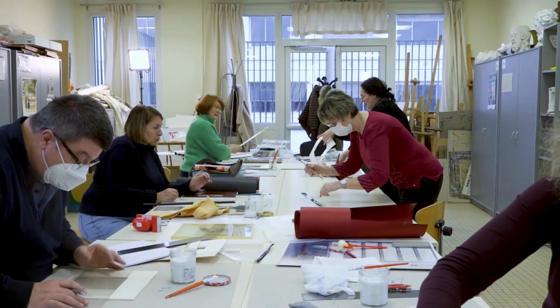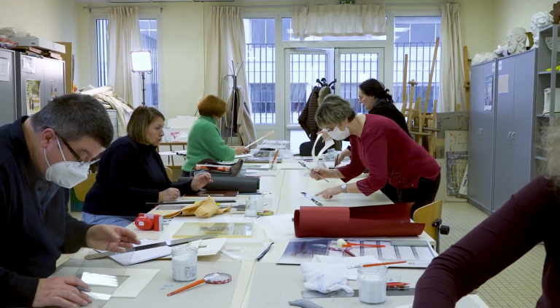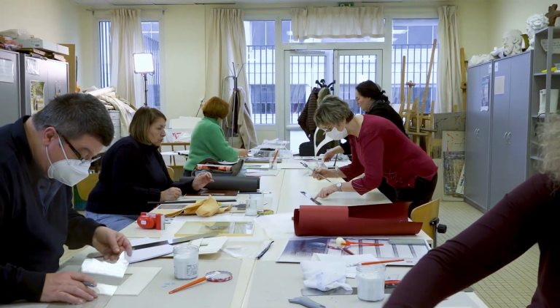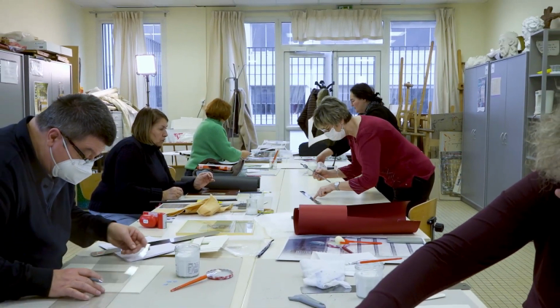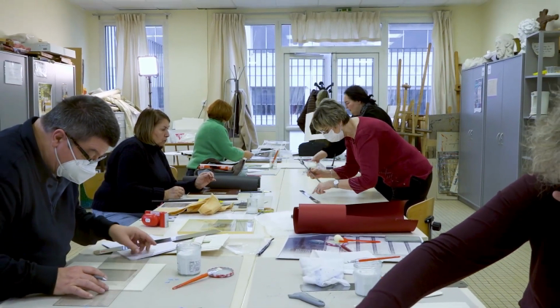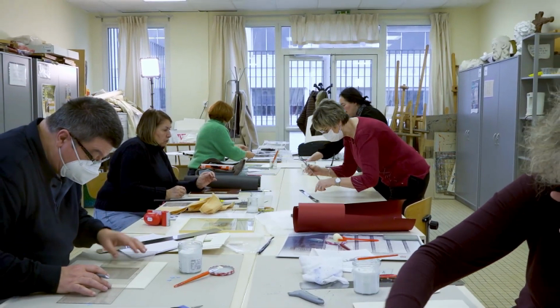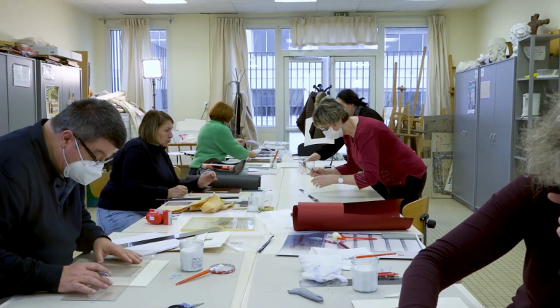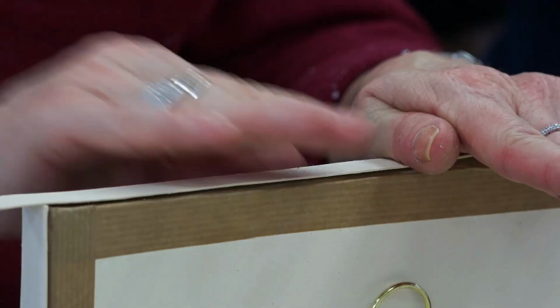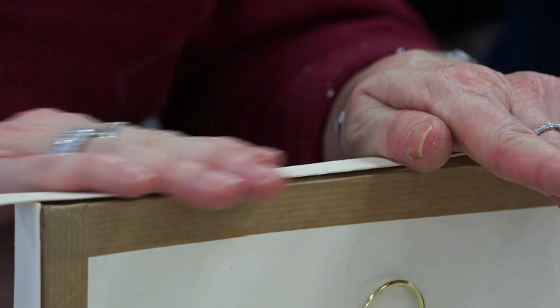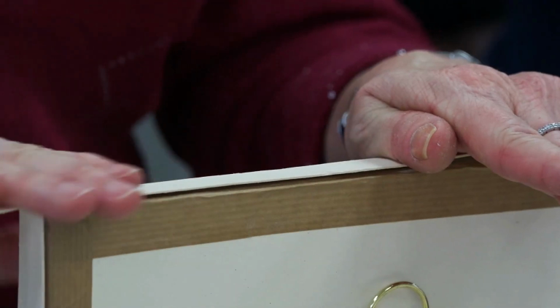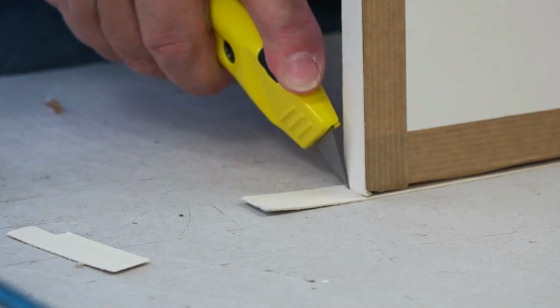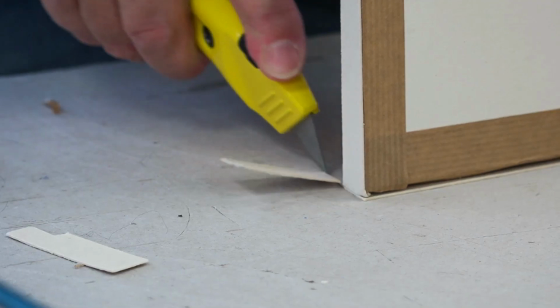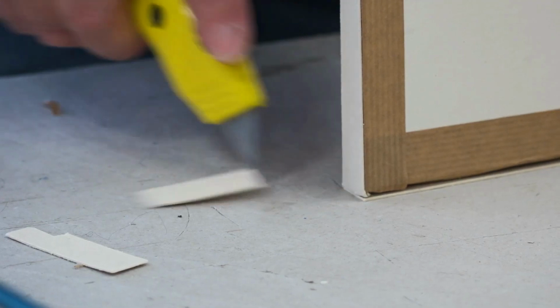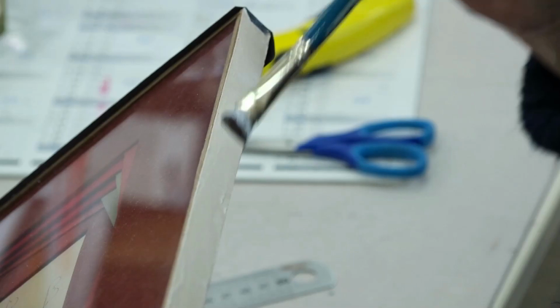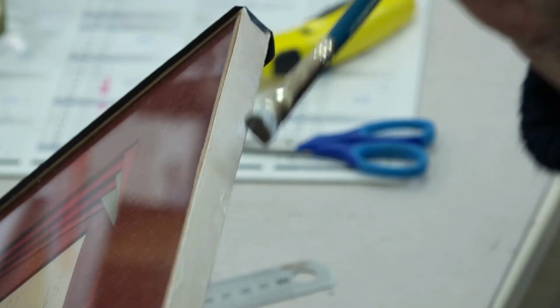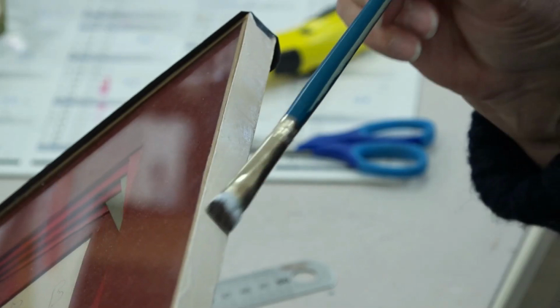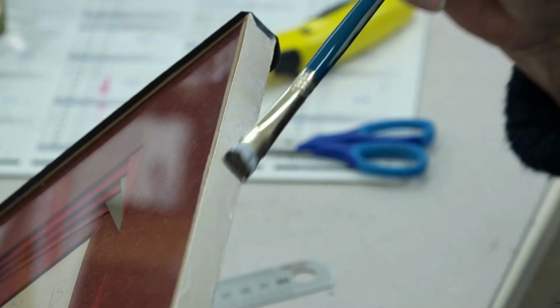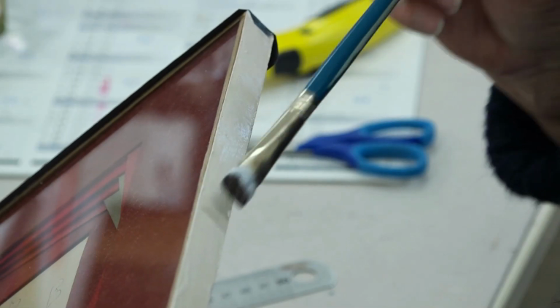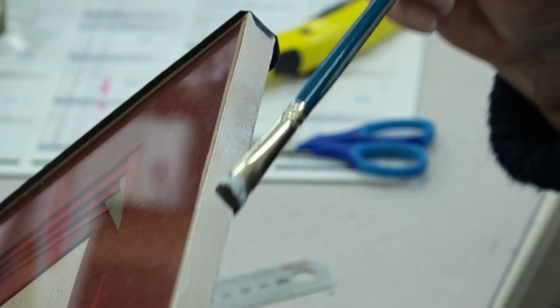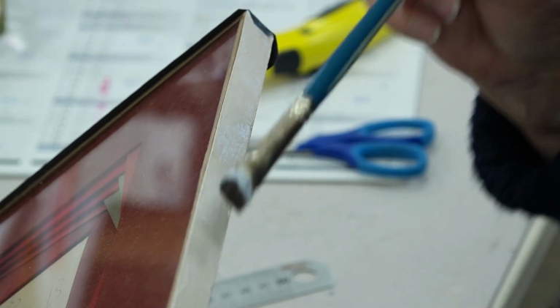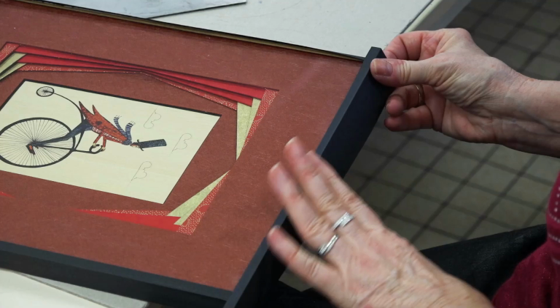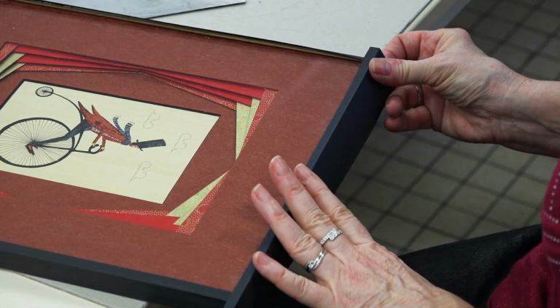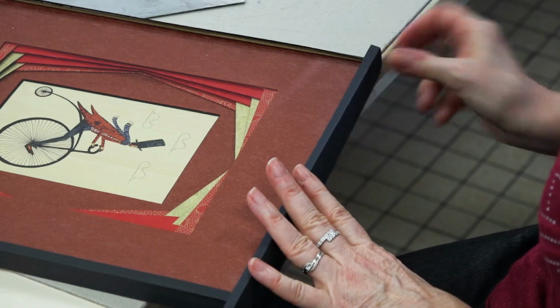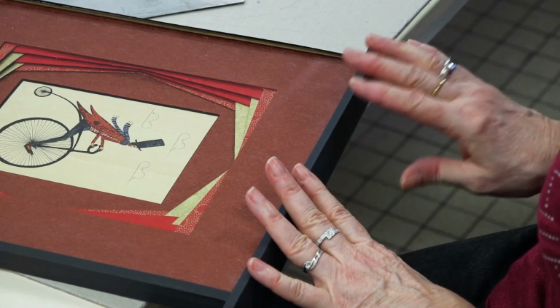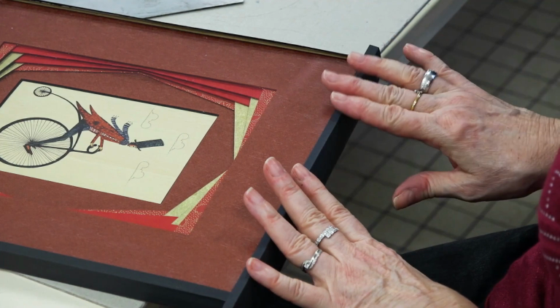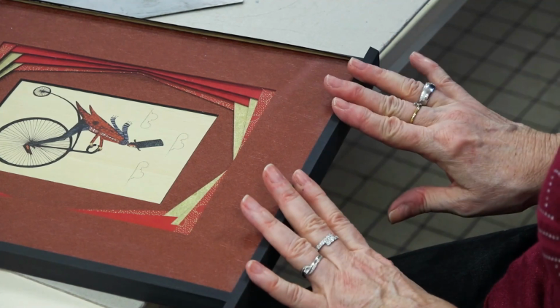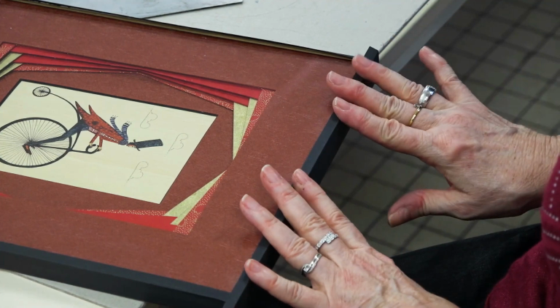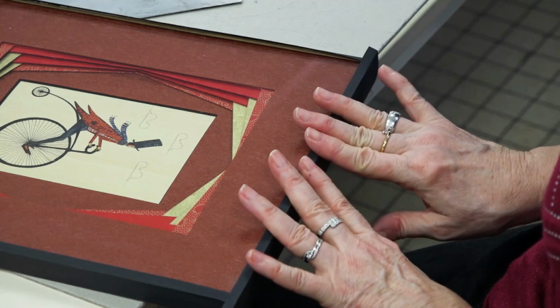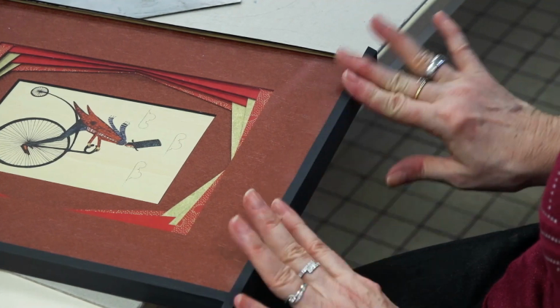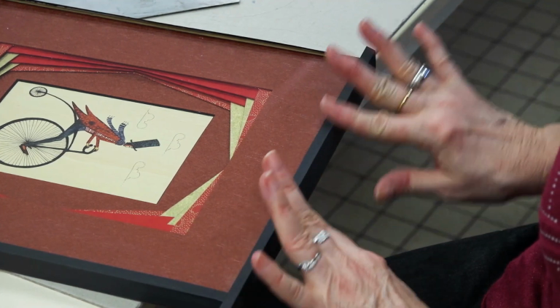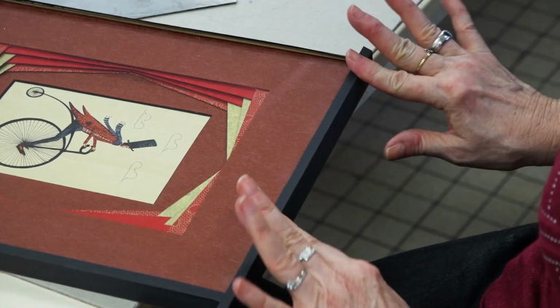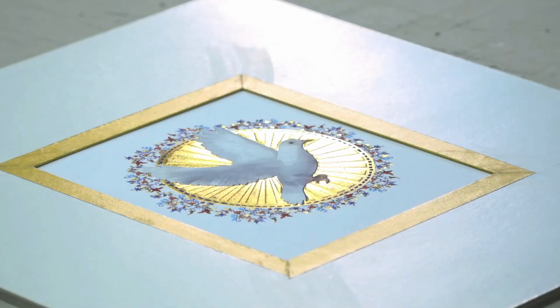La technique d'encadrement que j'ai apprise est très précise, et j'essaye de transmettre ça à mes élèves.